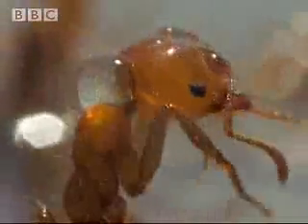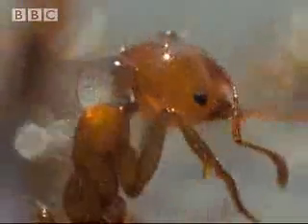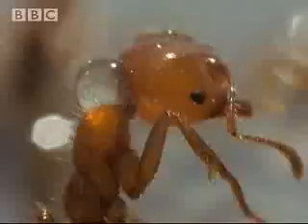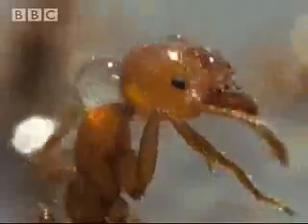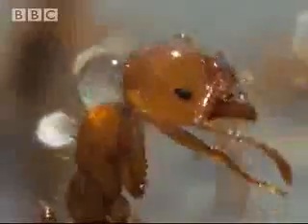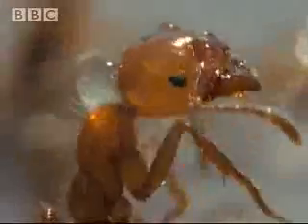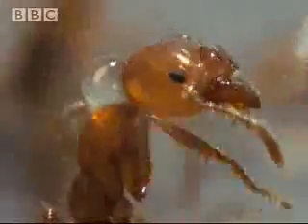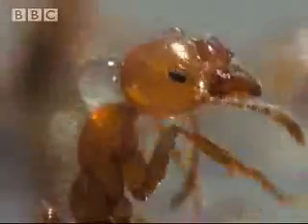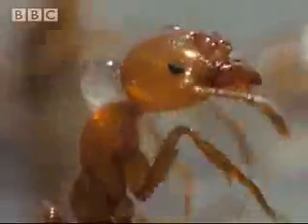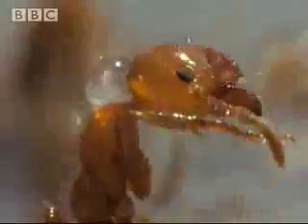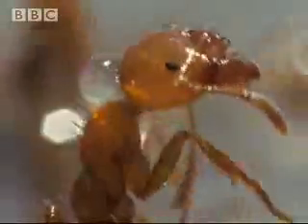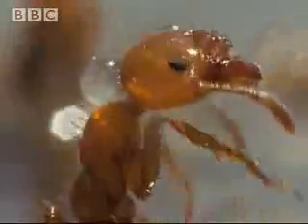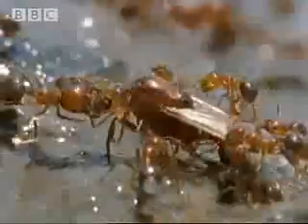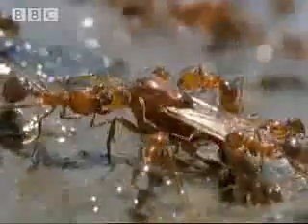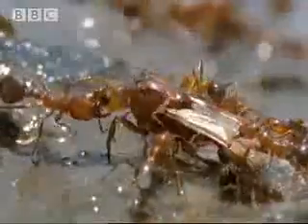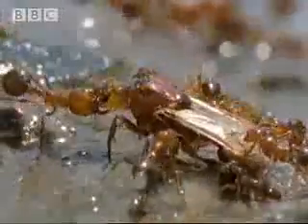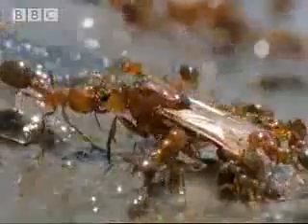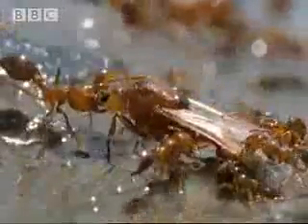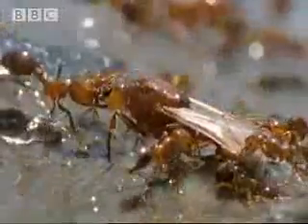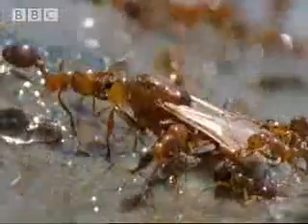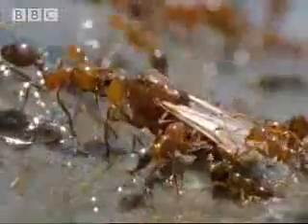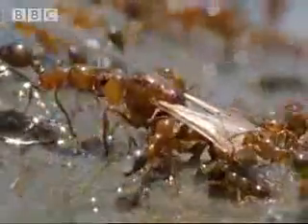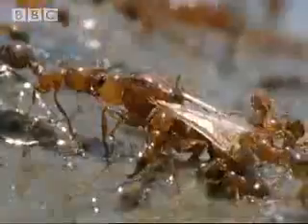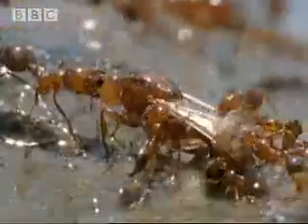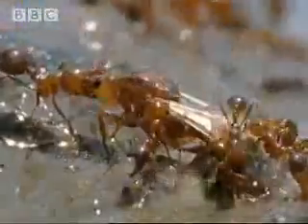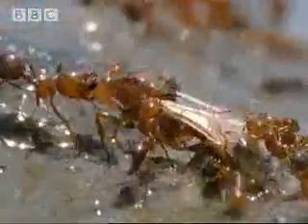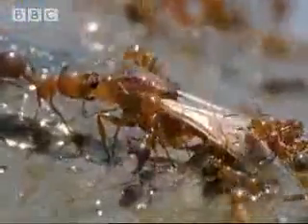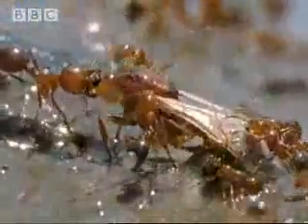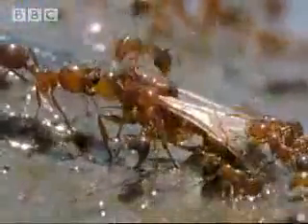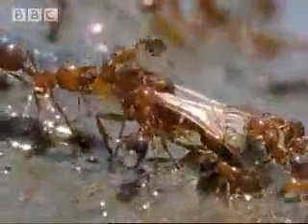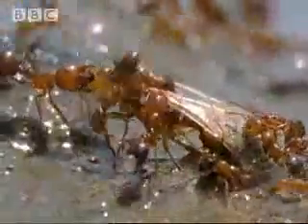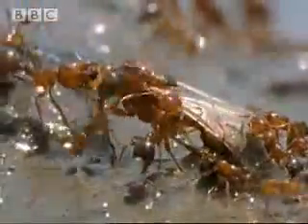After a little toweling off, the worker ants soldier on, carefully guiding their queen to safety.